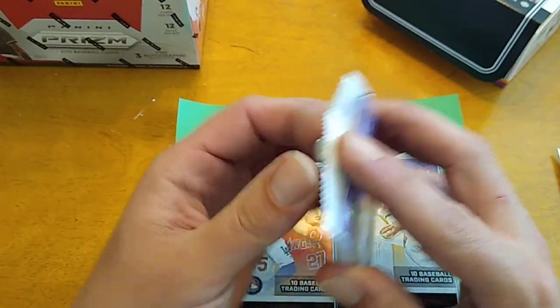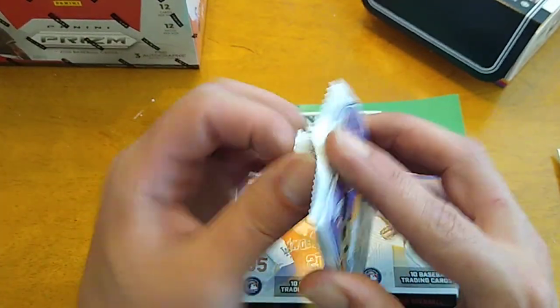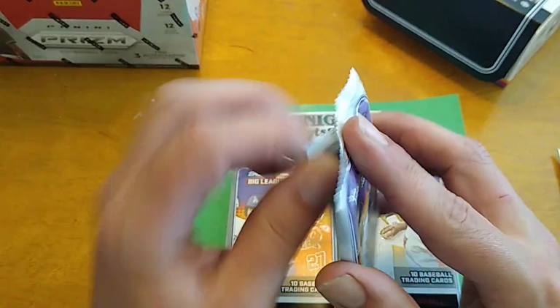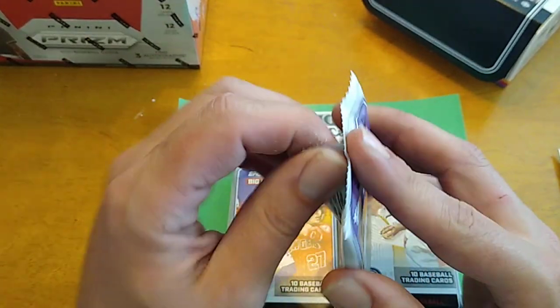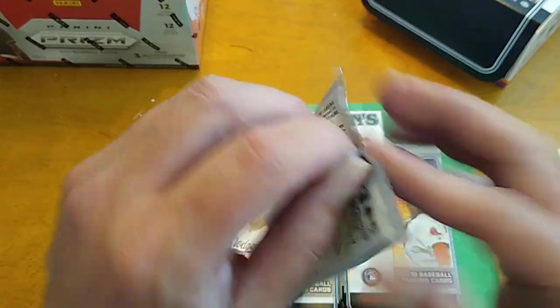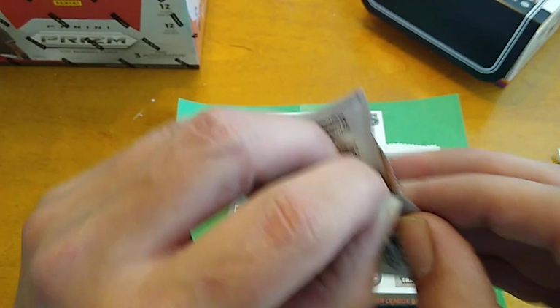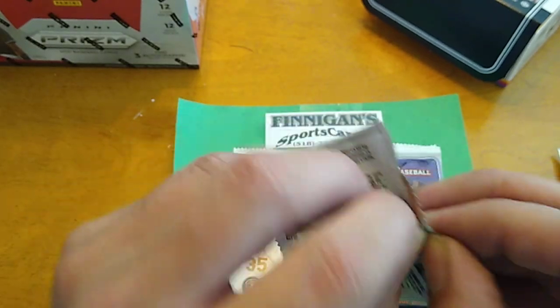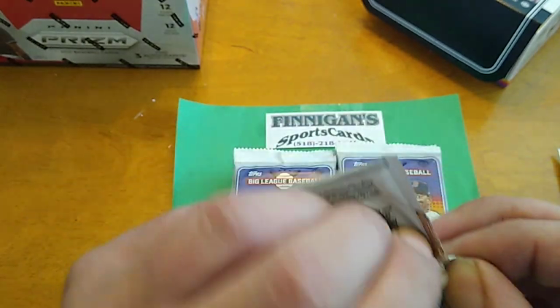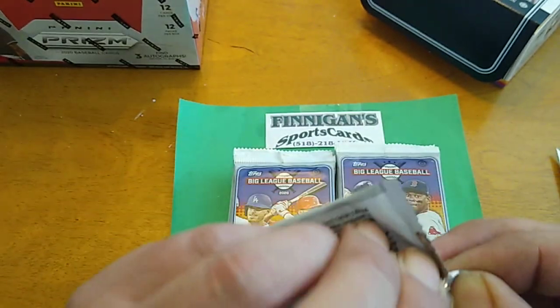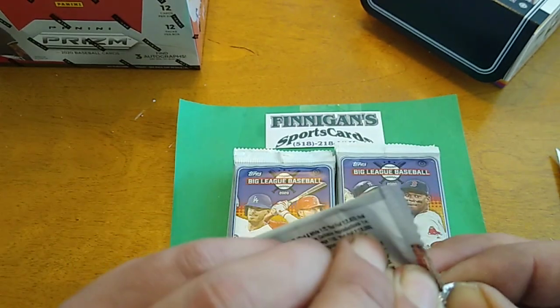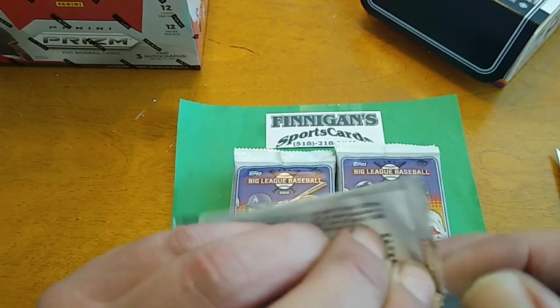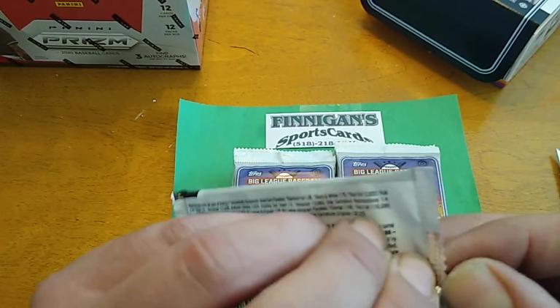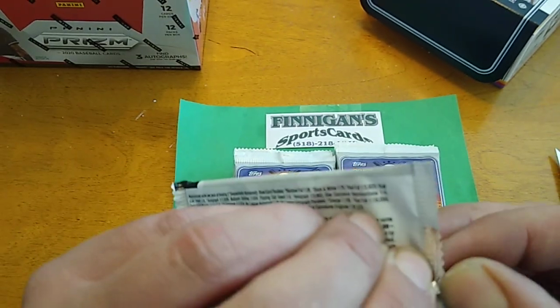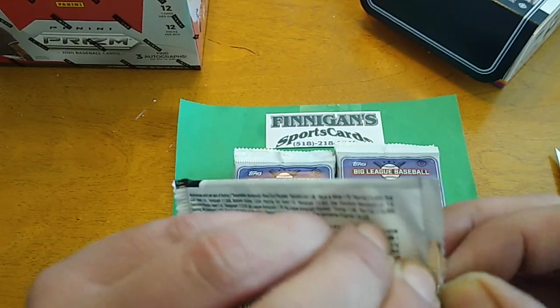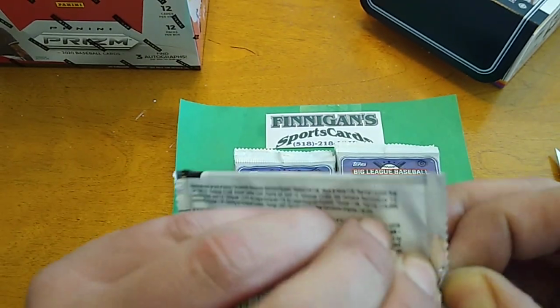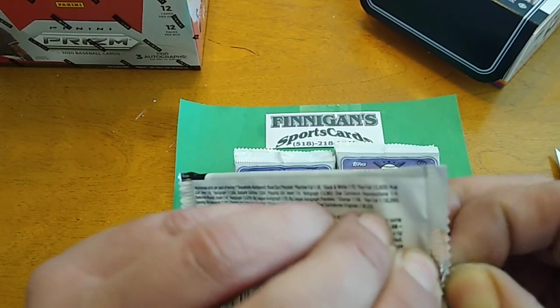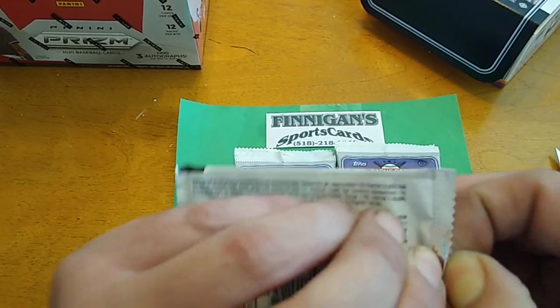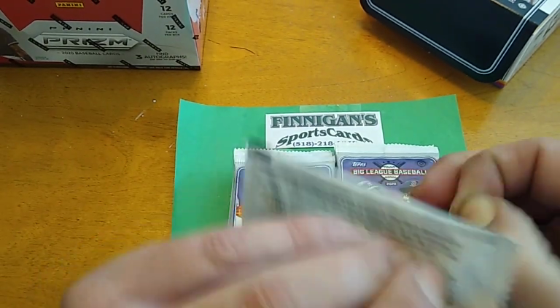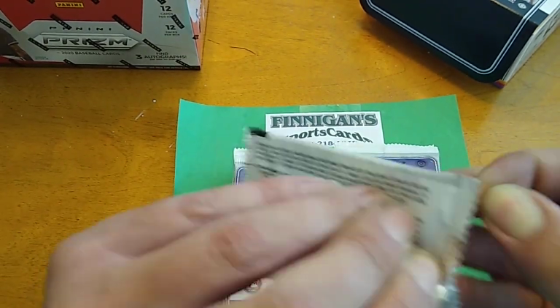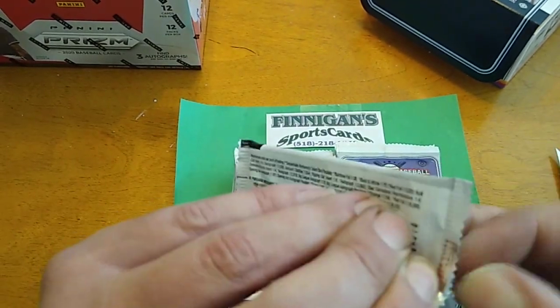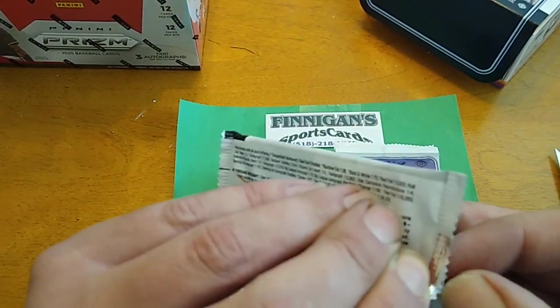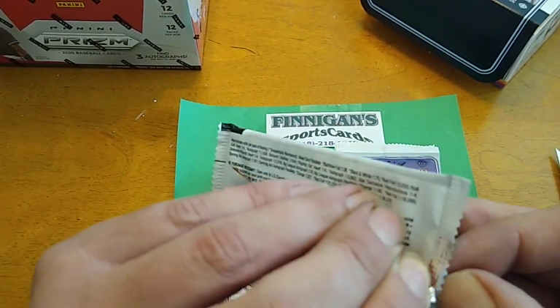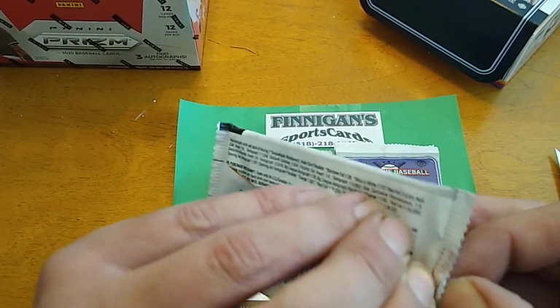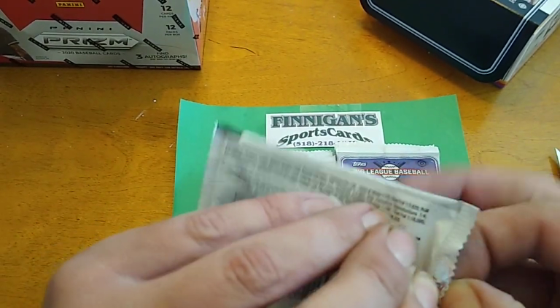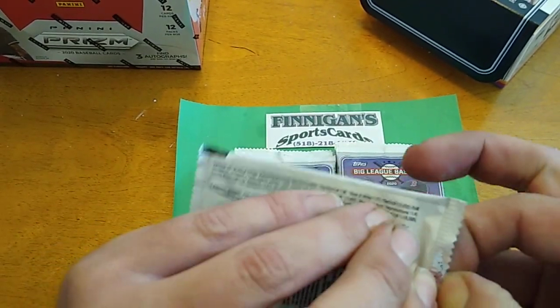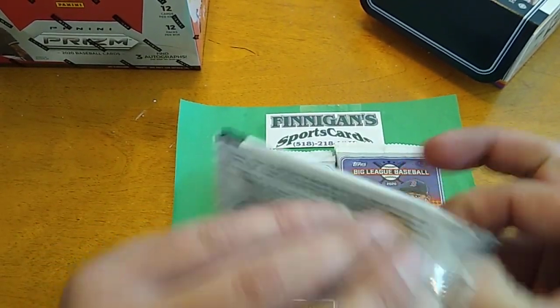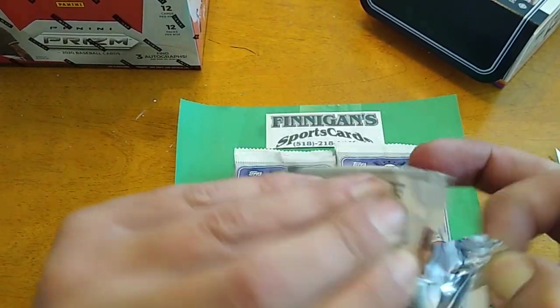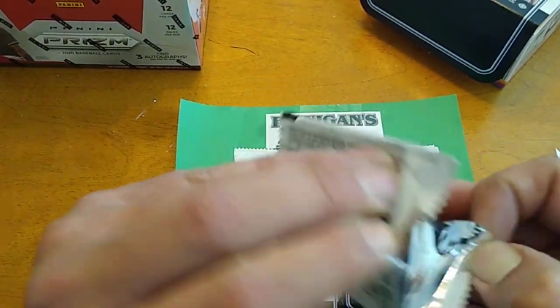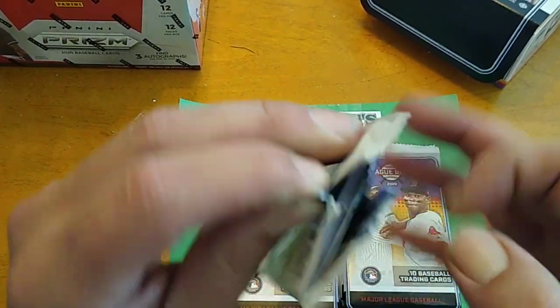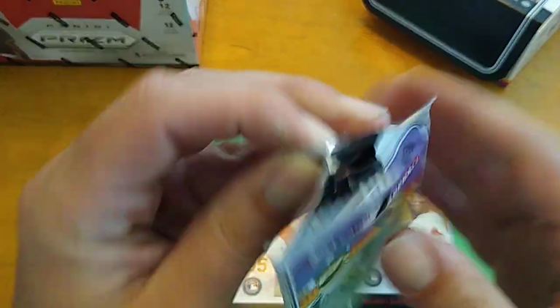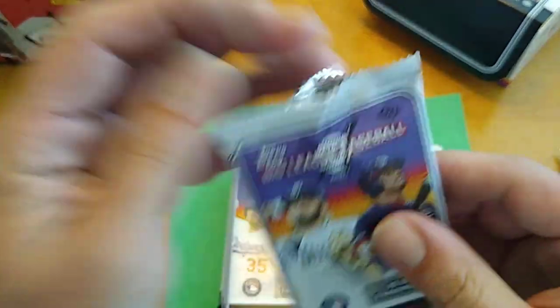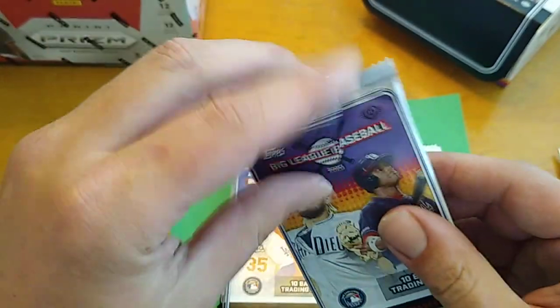I'm really looking forward to the Big League that comes out with the action figures in it. I'm looking for the Pete Alonso action figures, so if you guys happen to see one out there in the box, I want it. I want the Pete Alonso. All right, let's do it. Big League — 10 cards per pack, 18 packs per box.